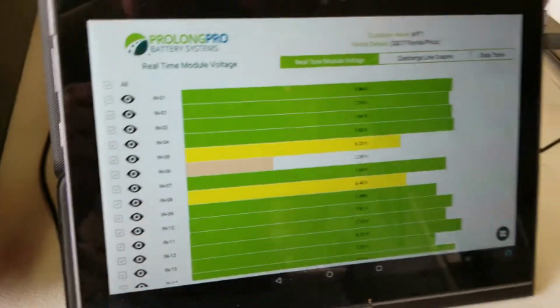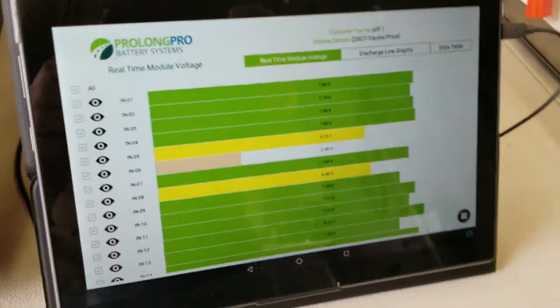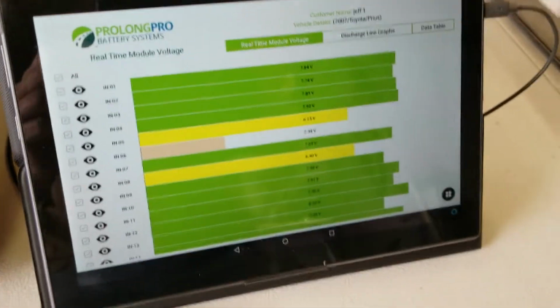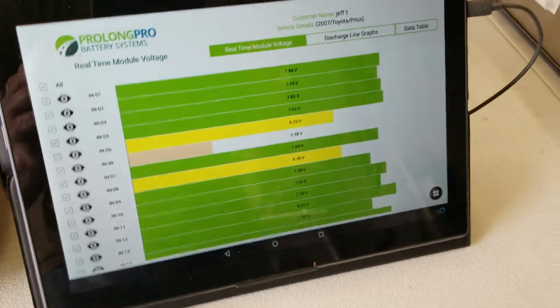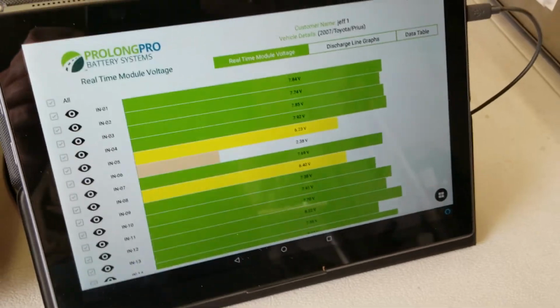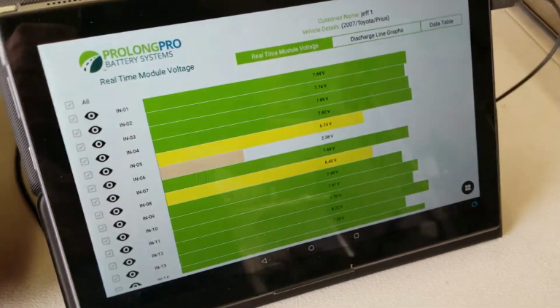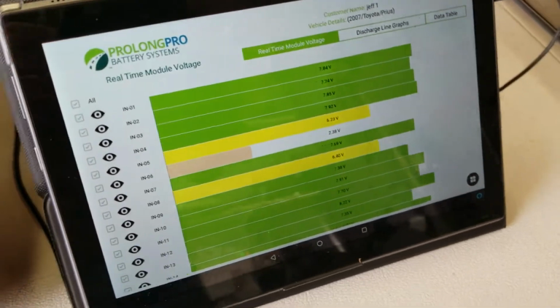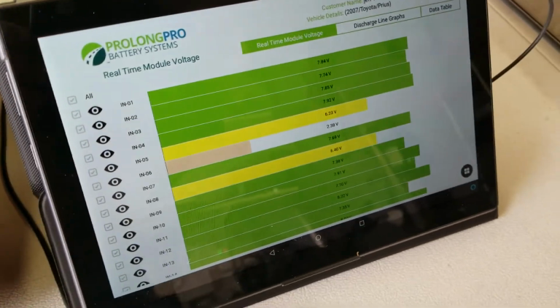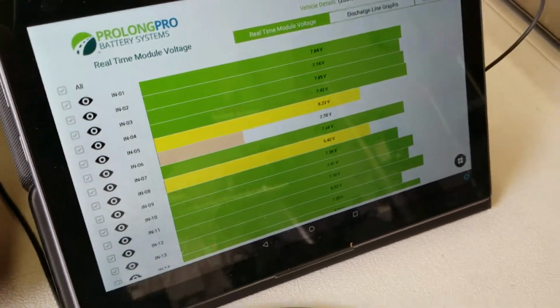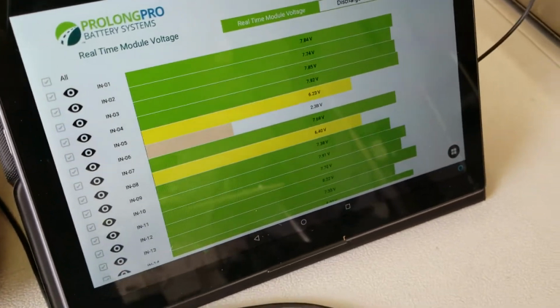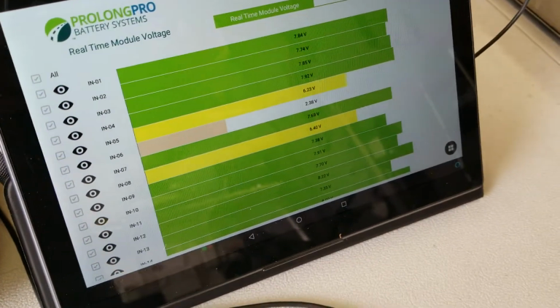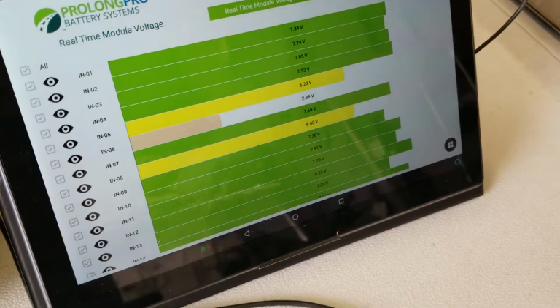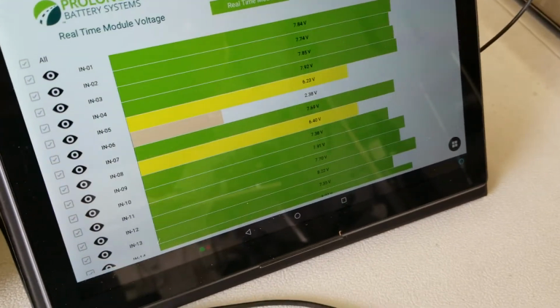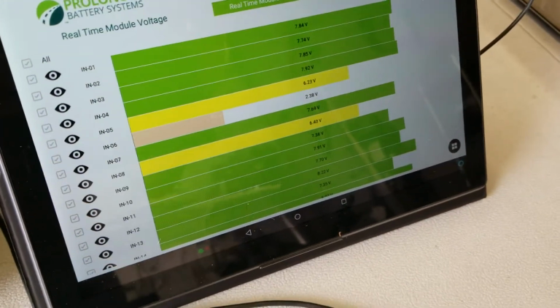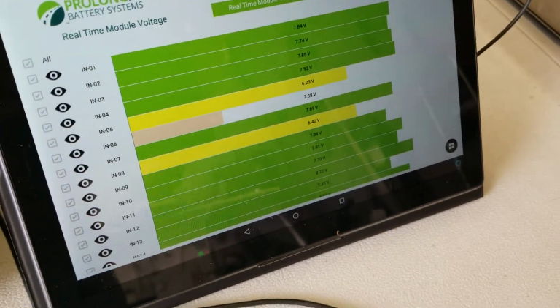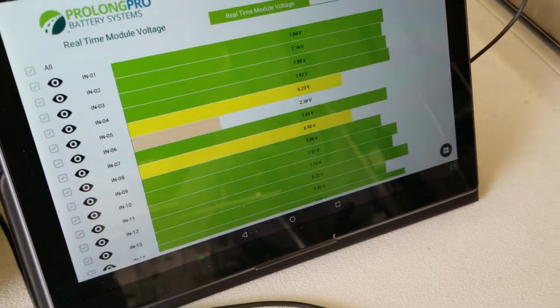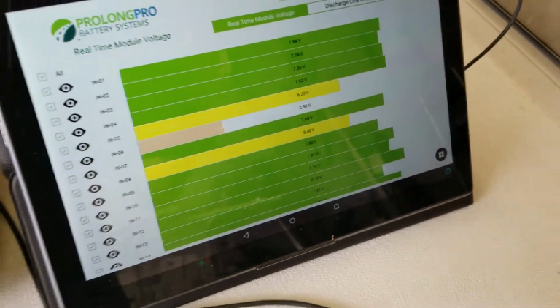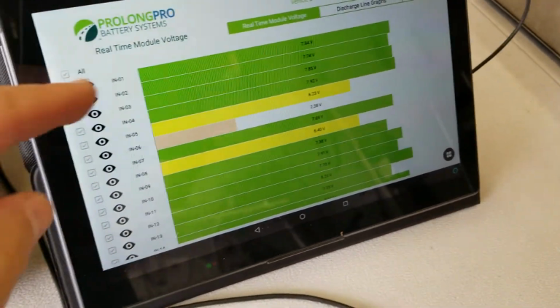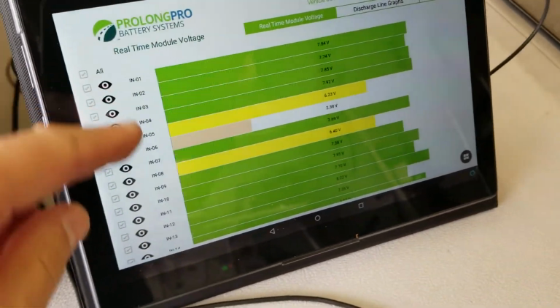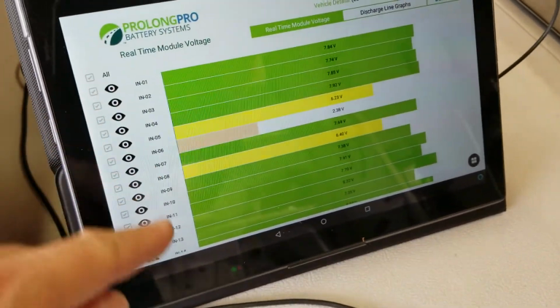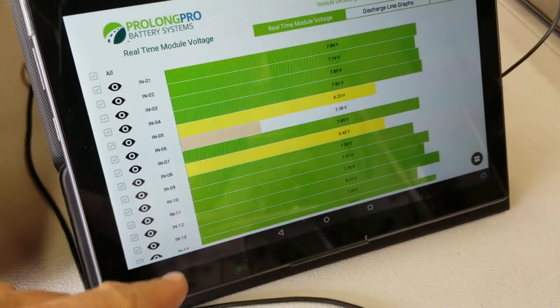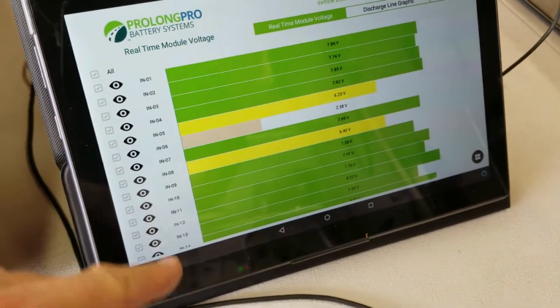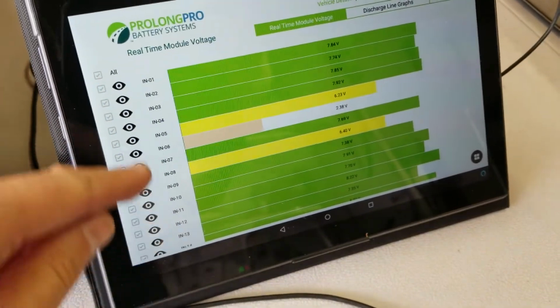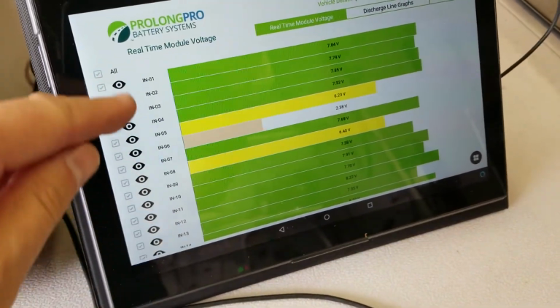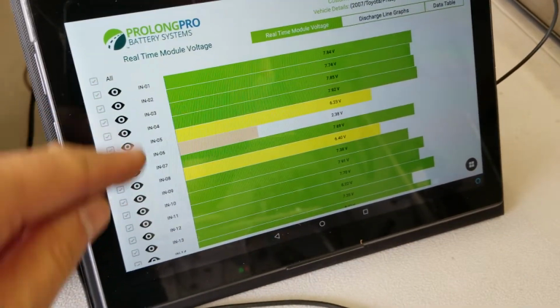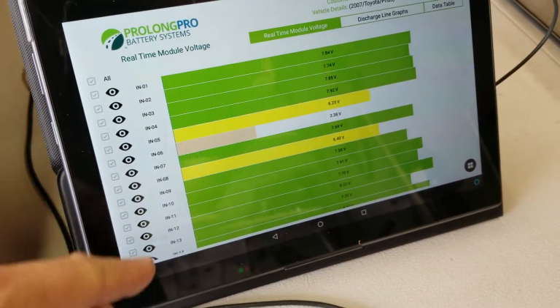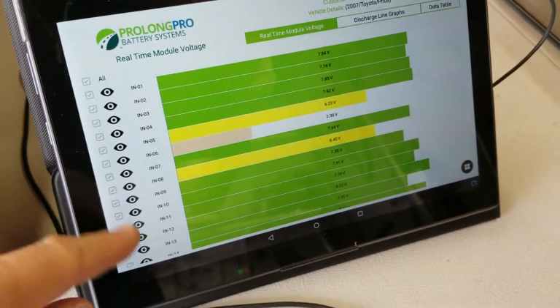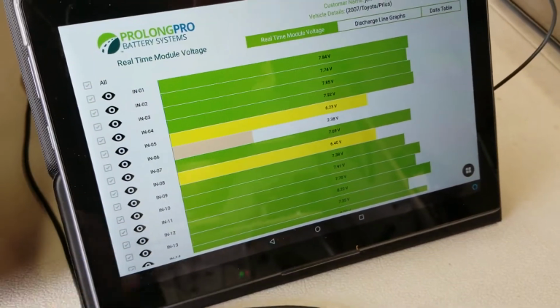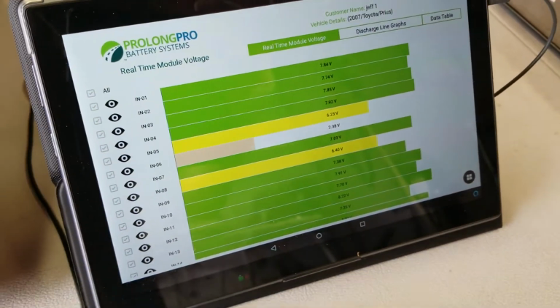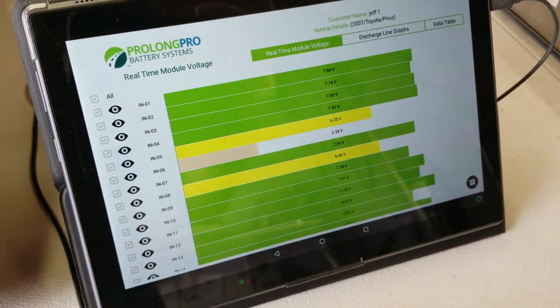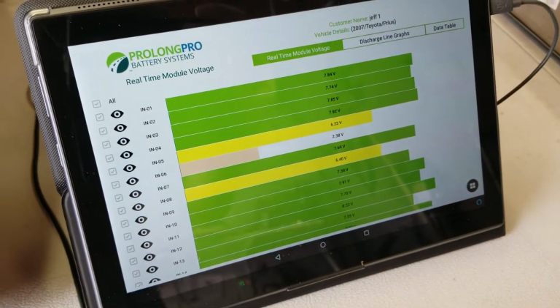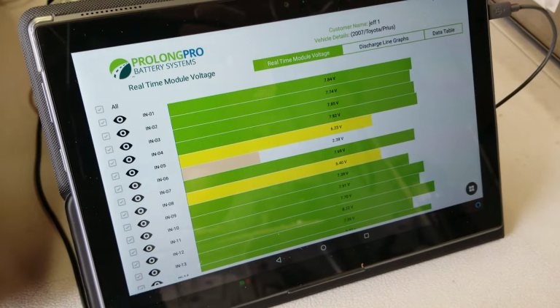We also have real-time voltages so the technician can monitor them. We can turn them on and off, and we can ignore them for the cycling.